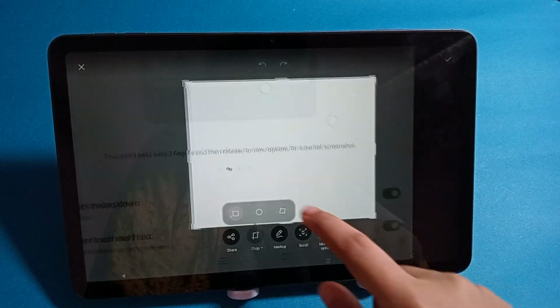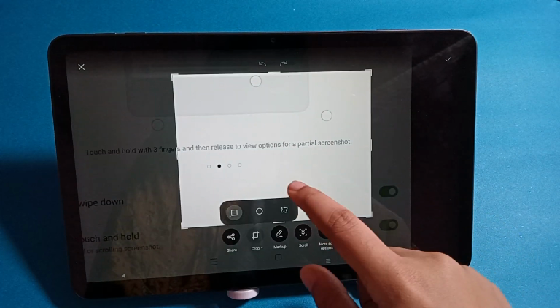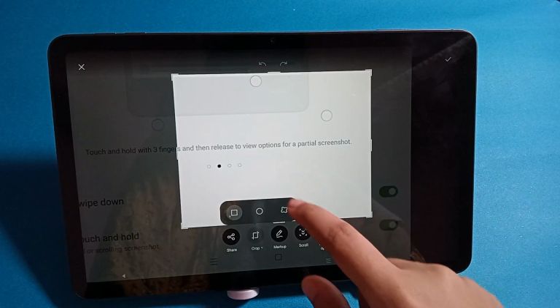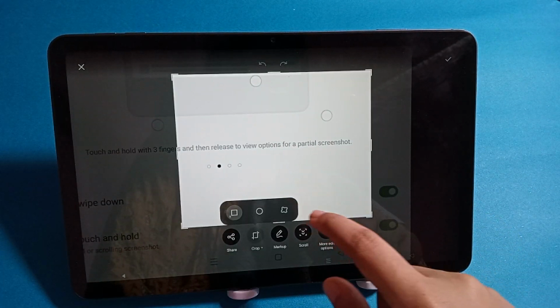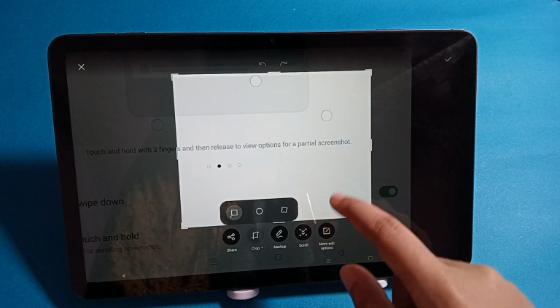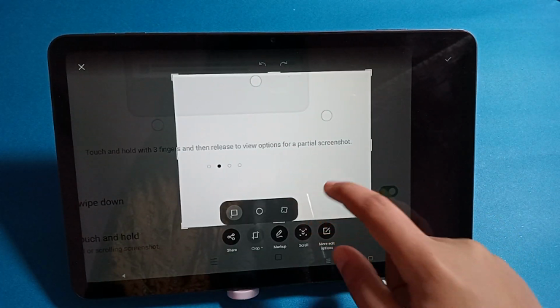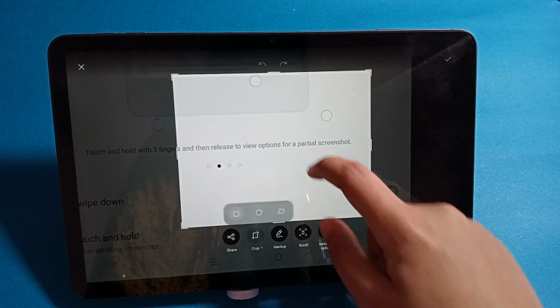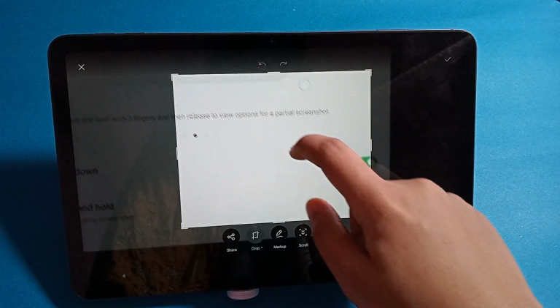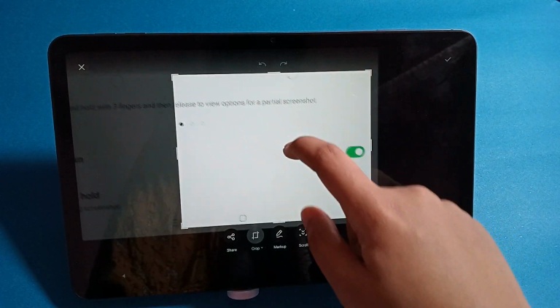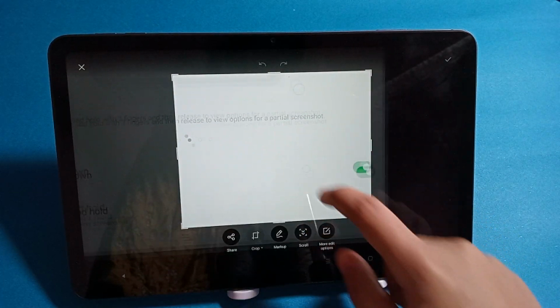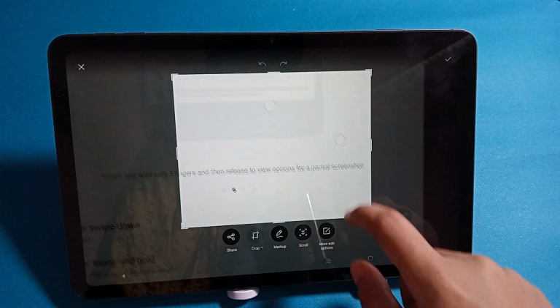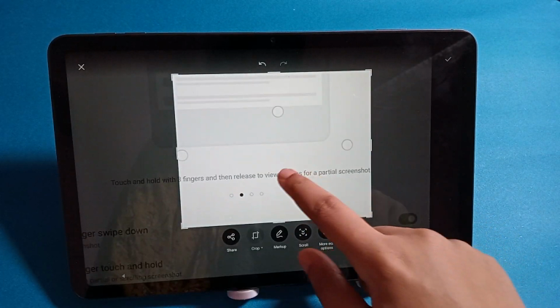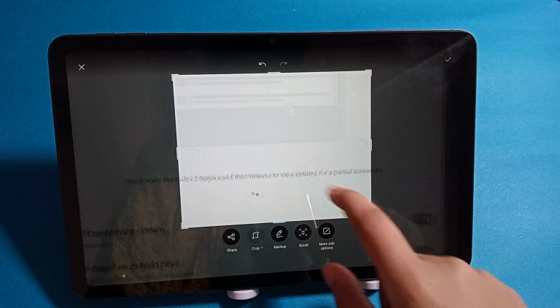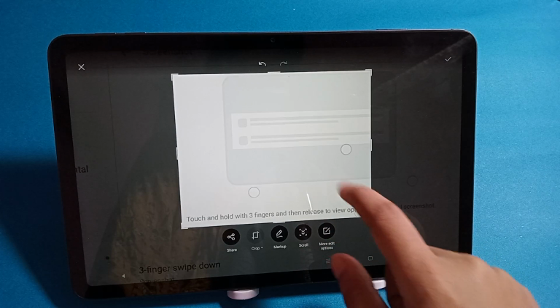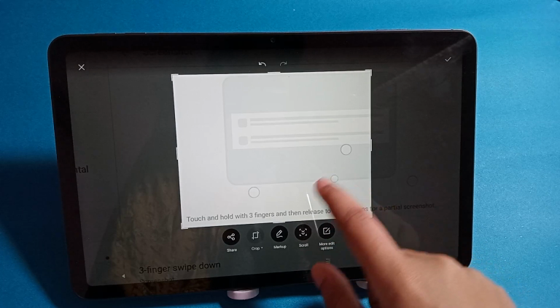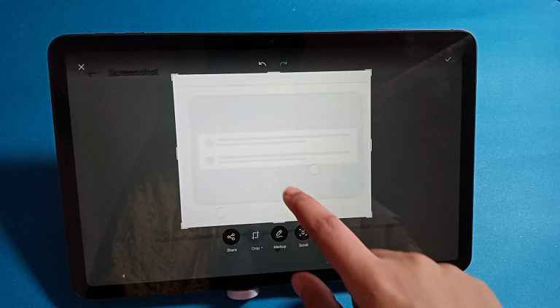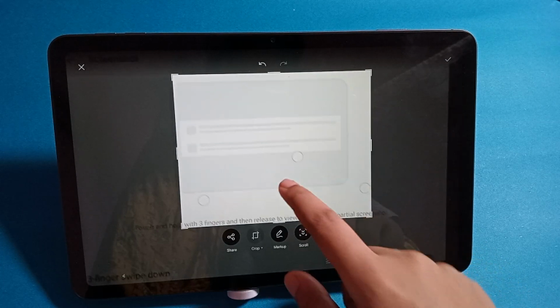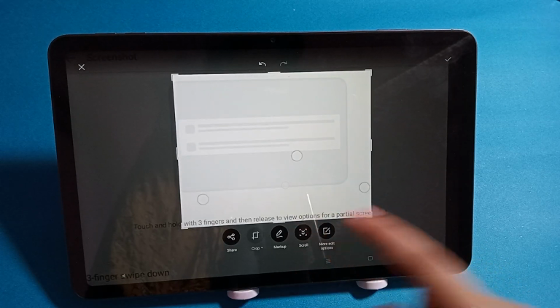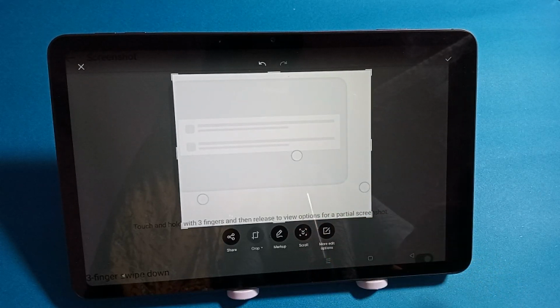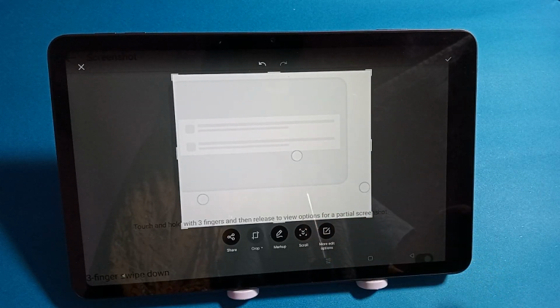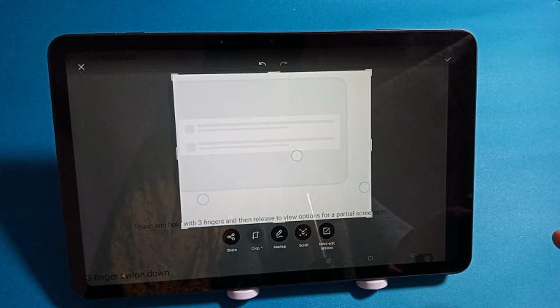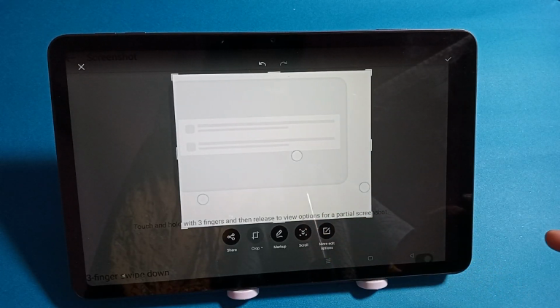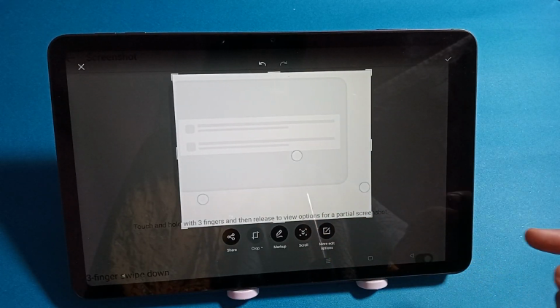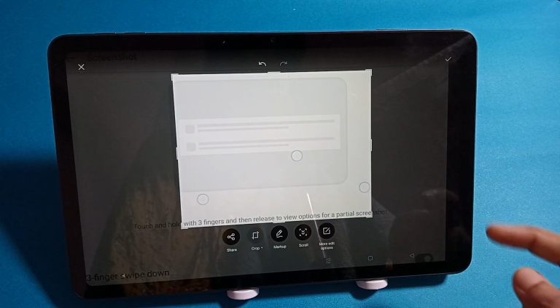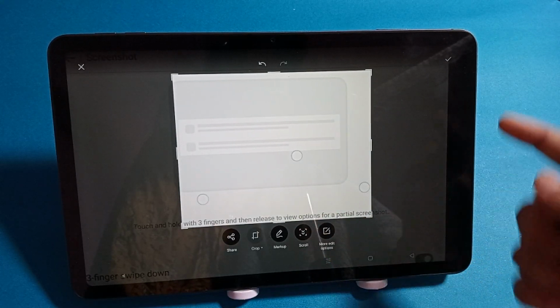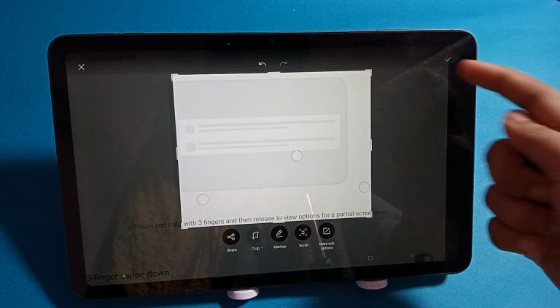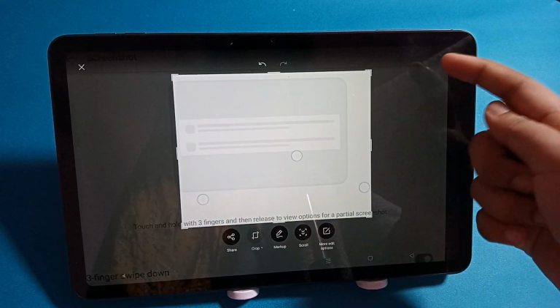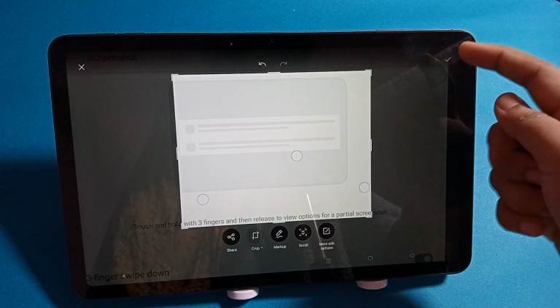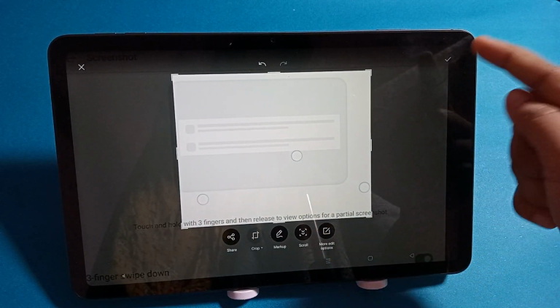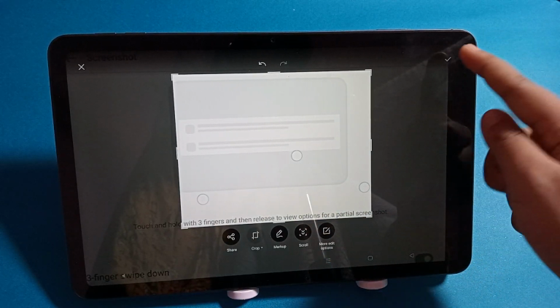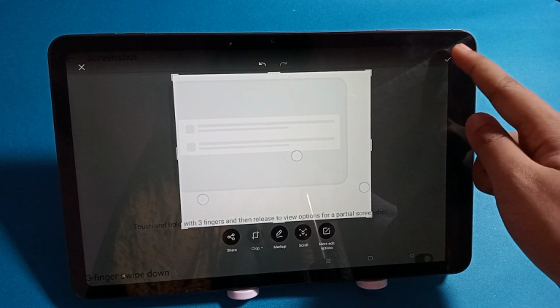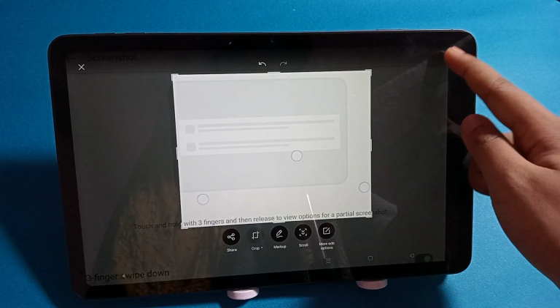After taking the screenshot, you can also adjust the size — choose whichever size you want. Then click on the stick option to confirm.